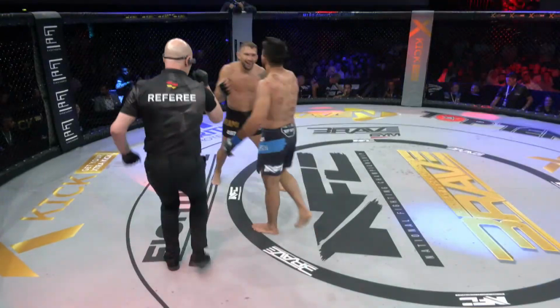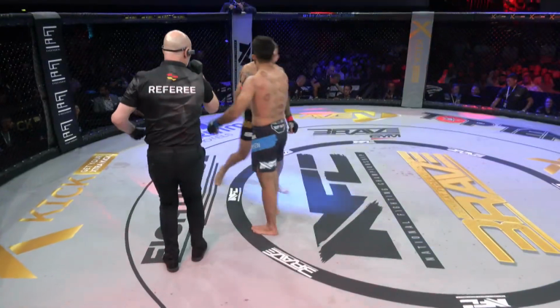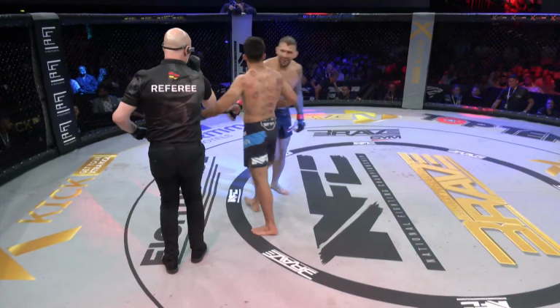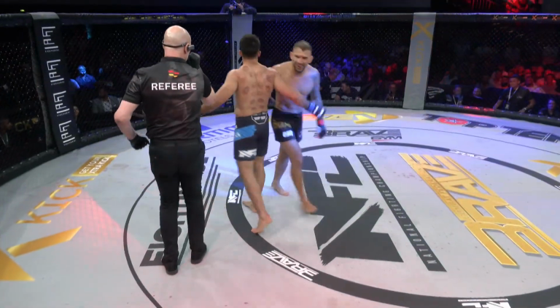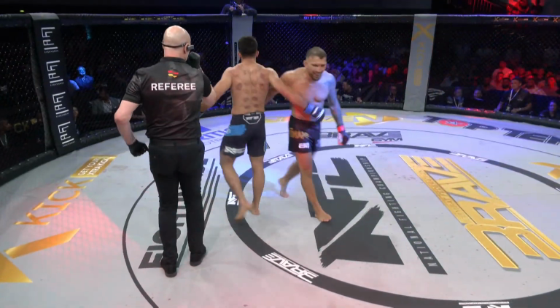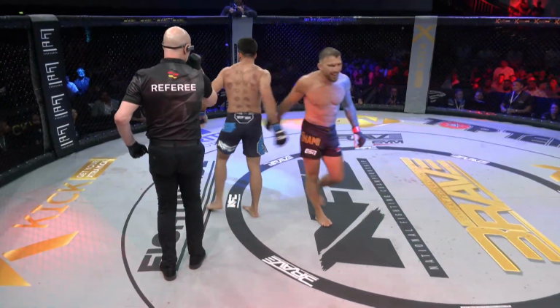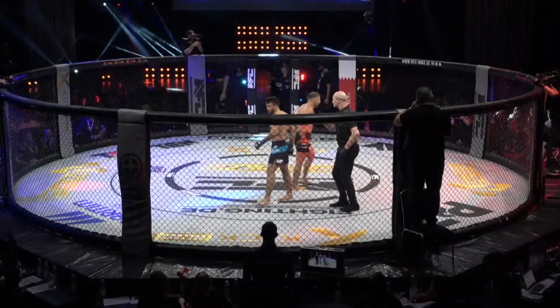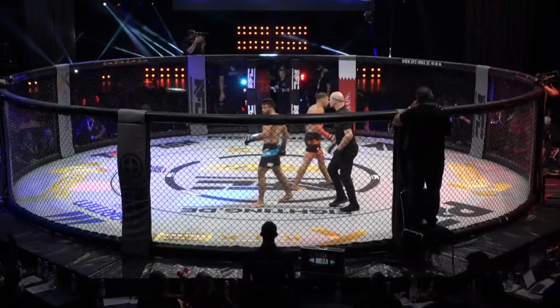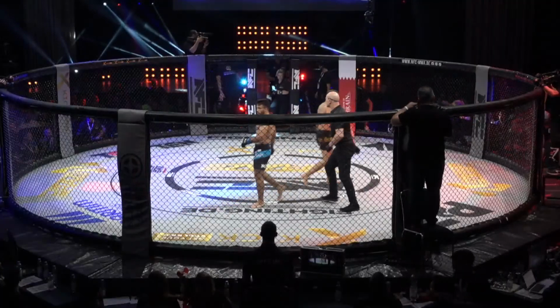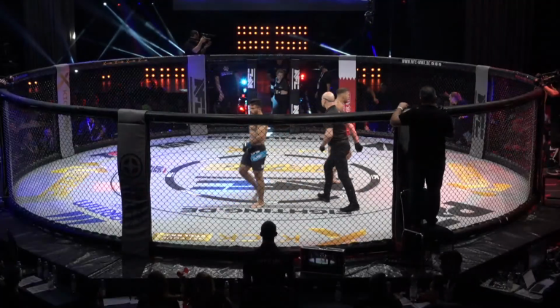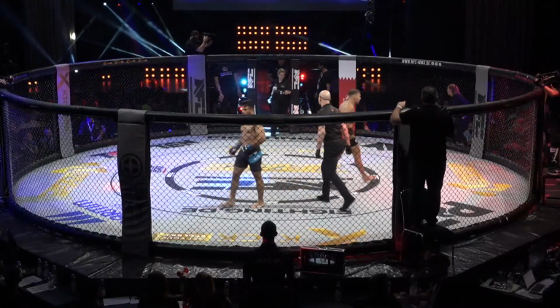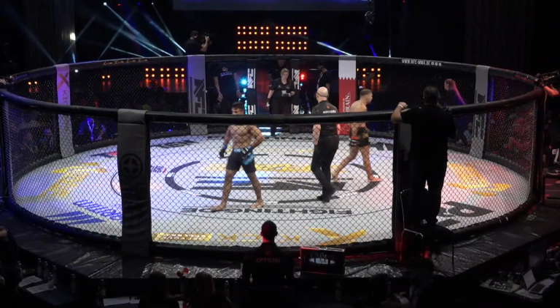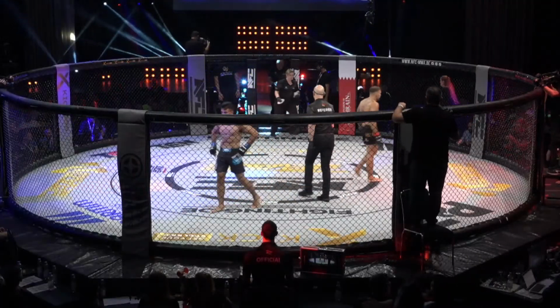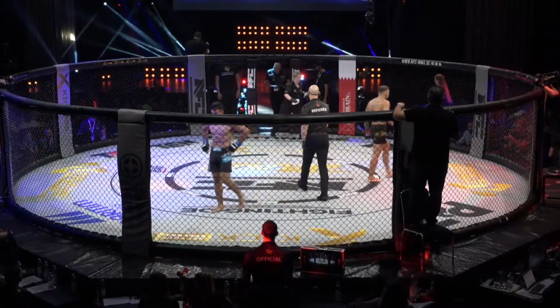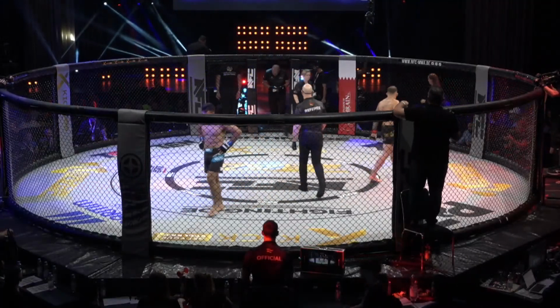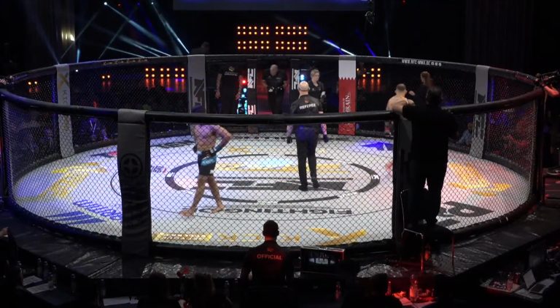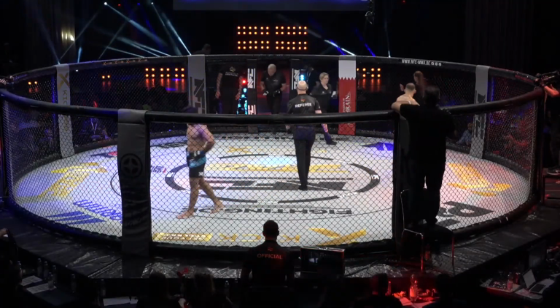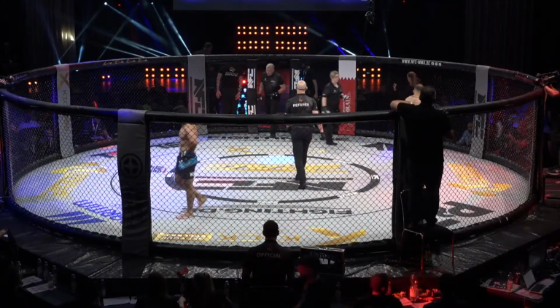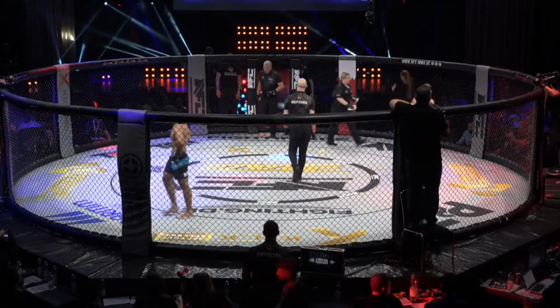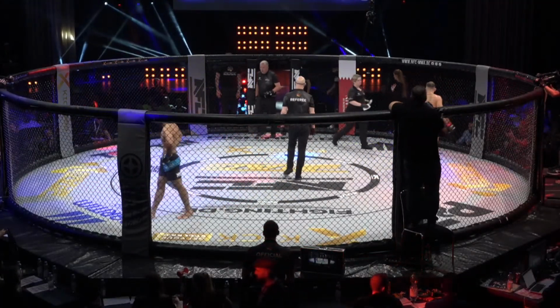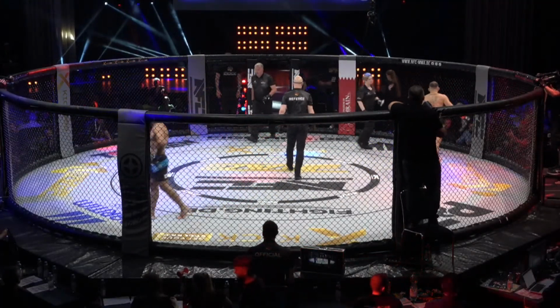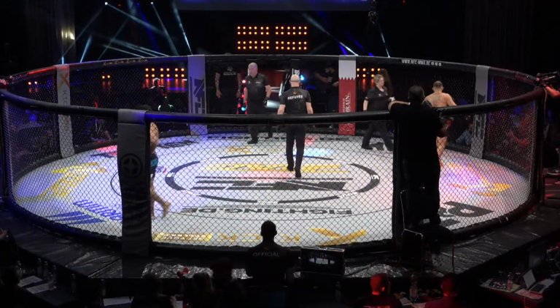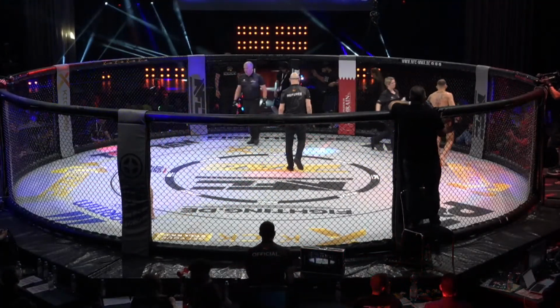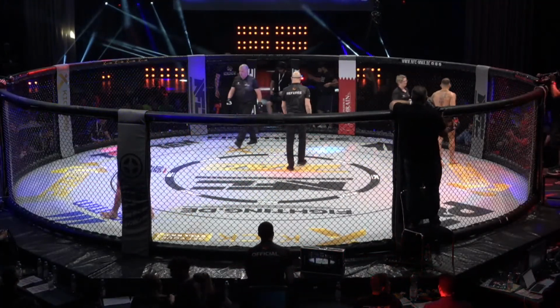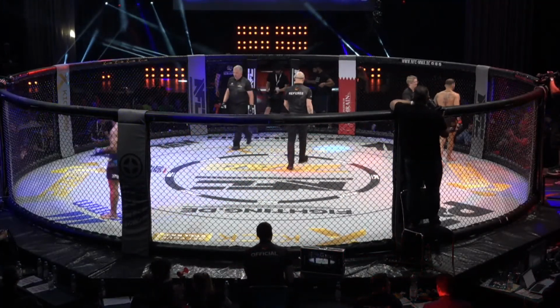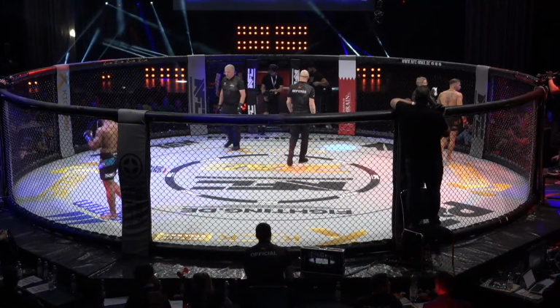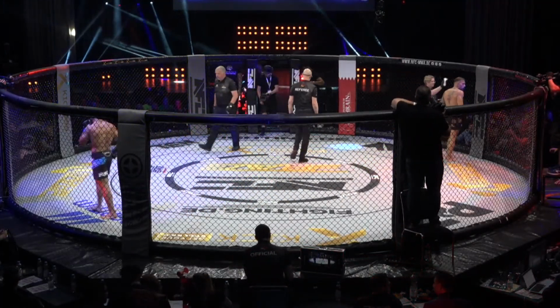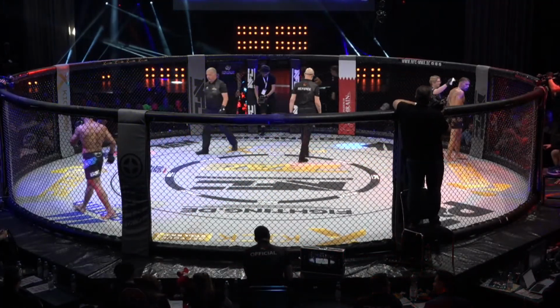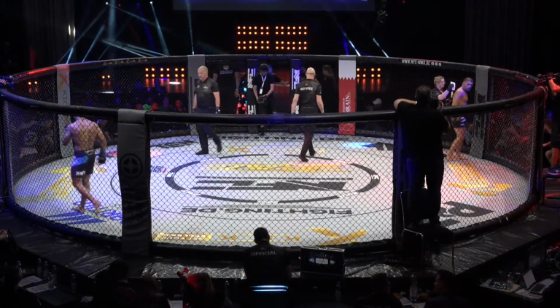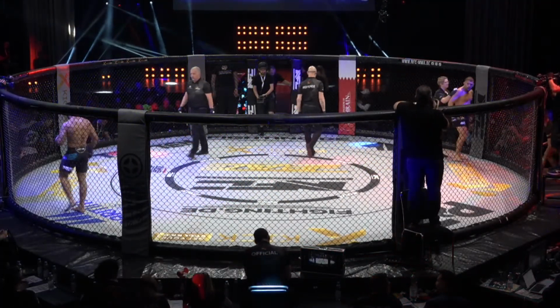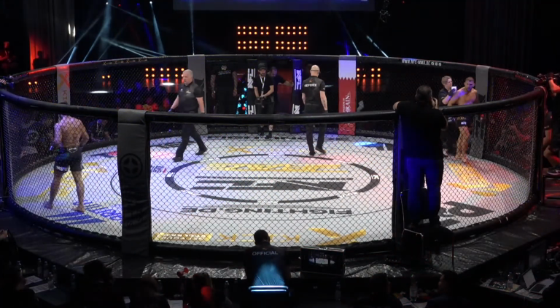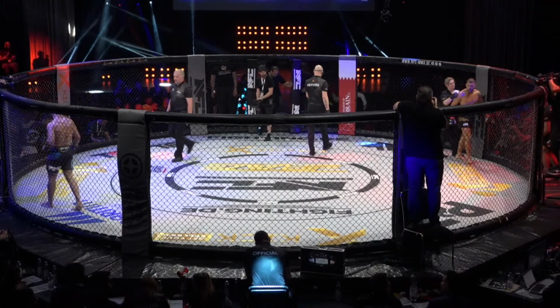Sind wir mal gespannt, ob er in der nächsten Runde konservativer zu Werke geht nach diesem Knockdown.